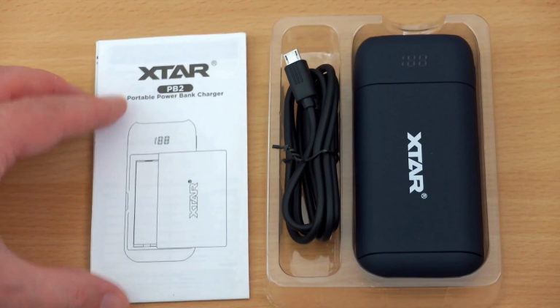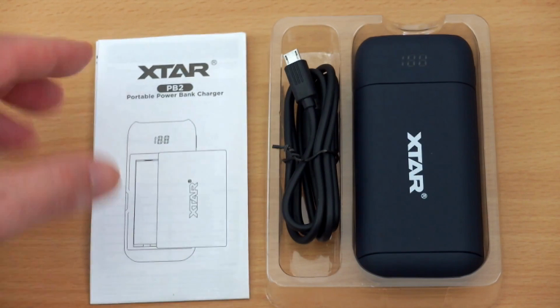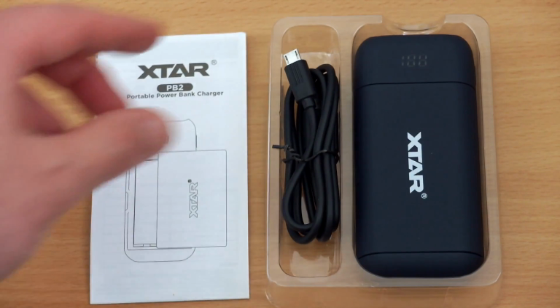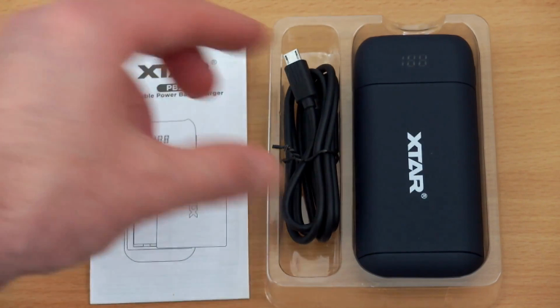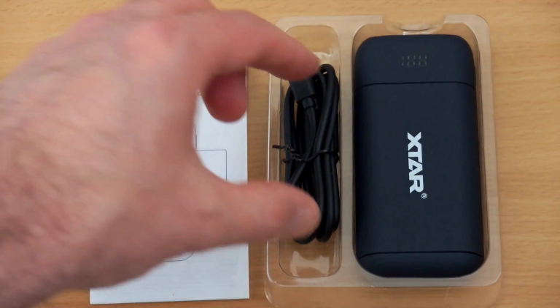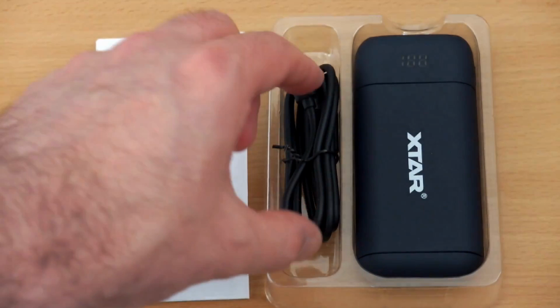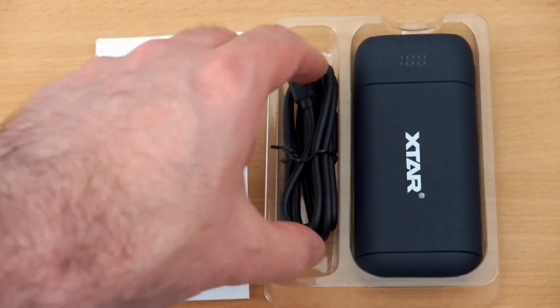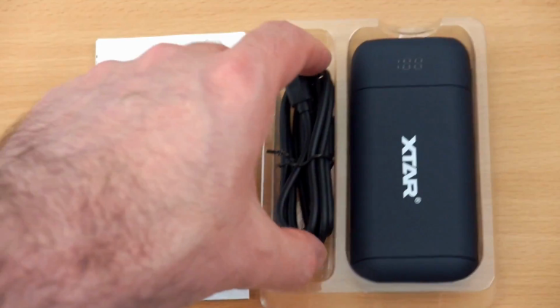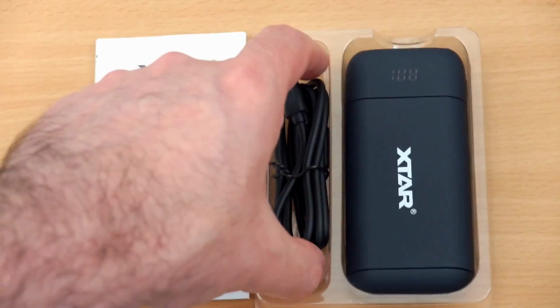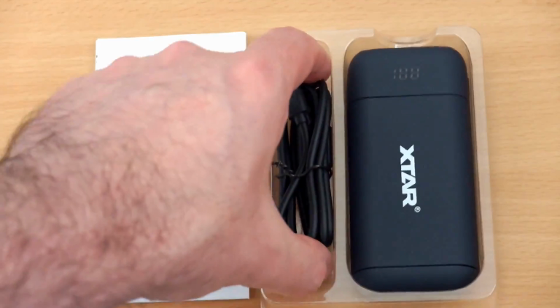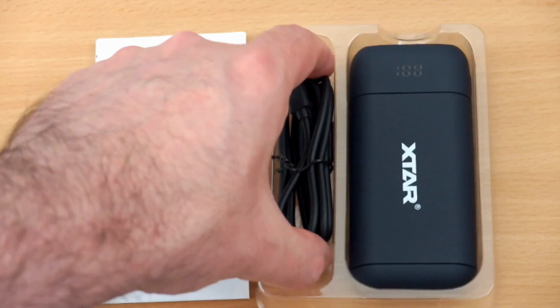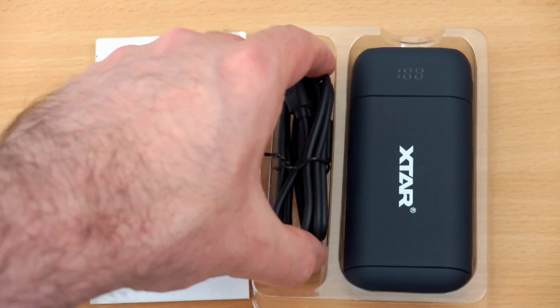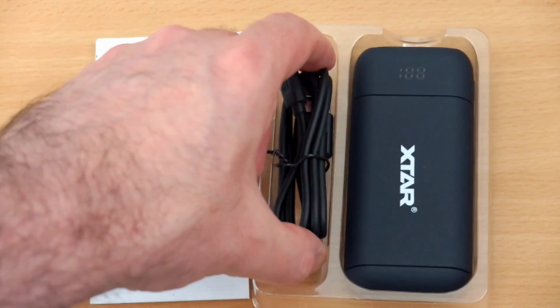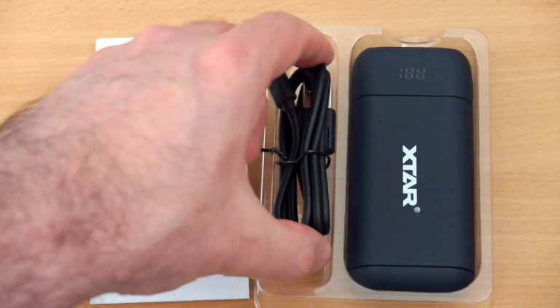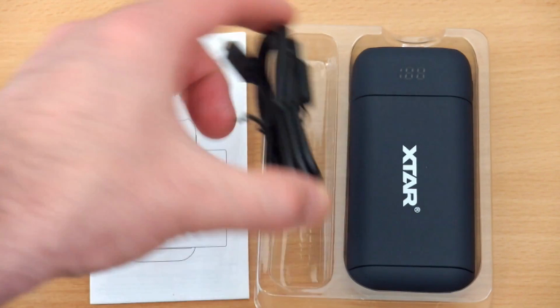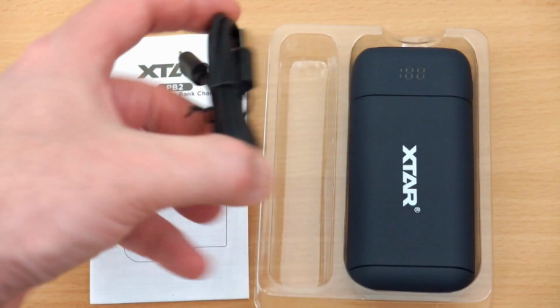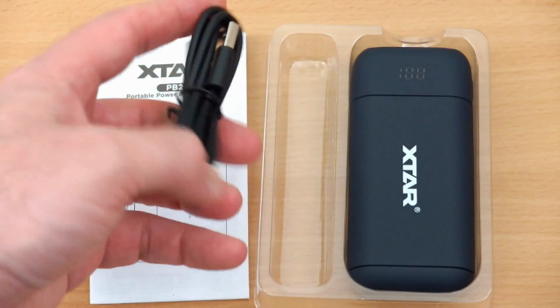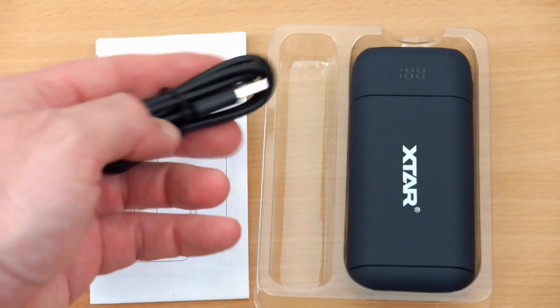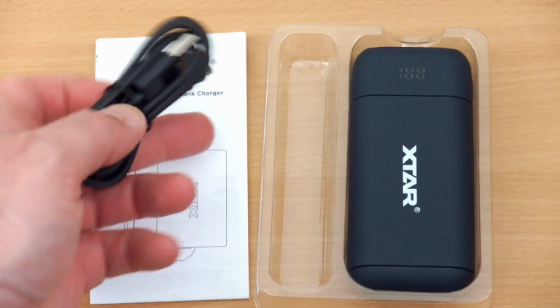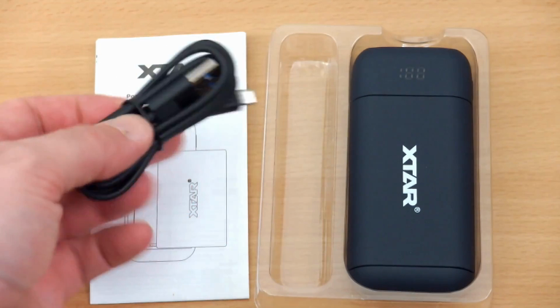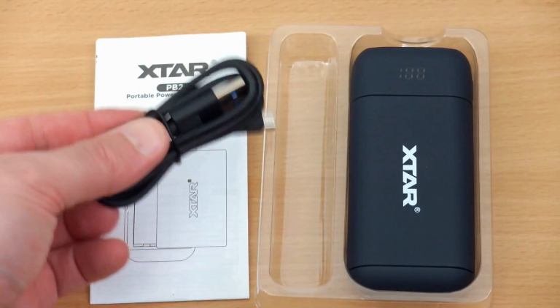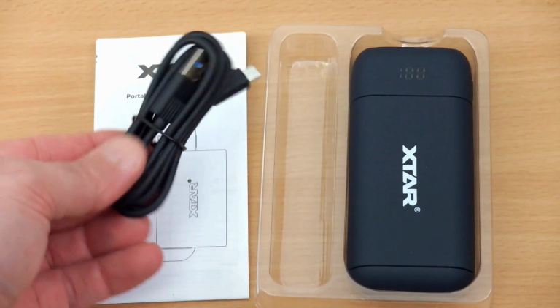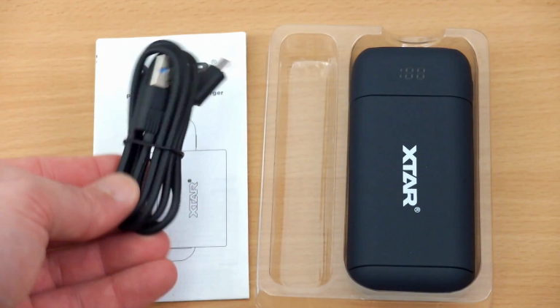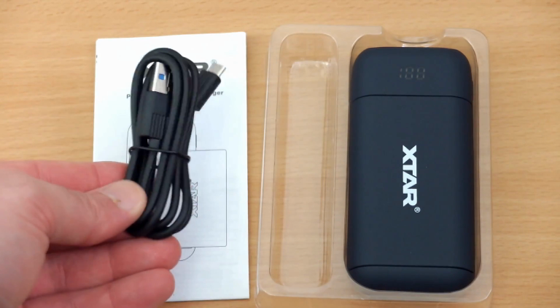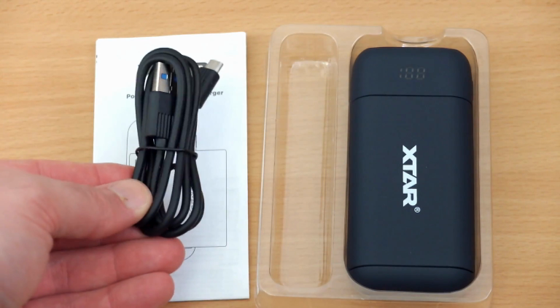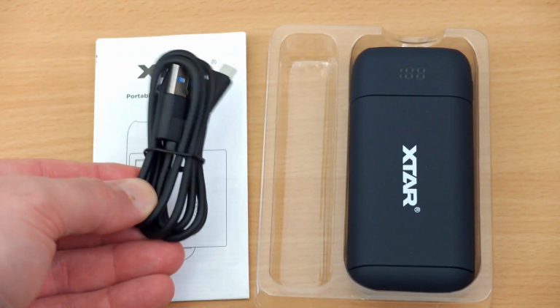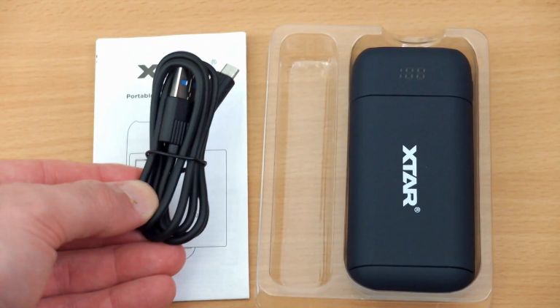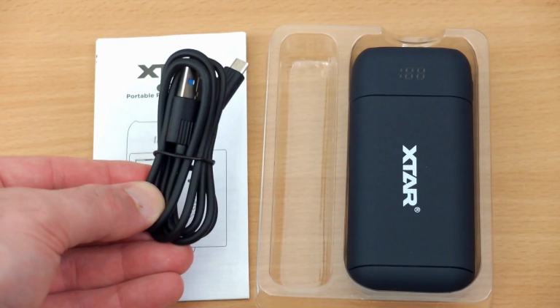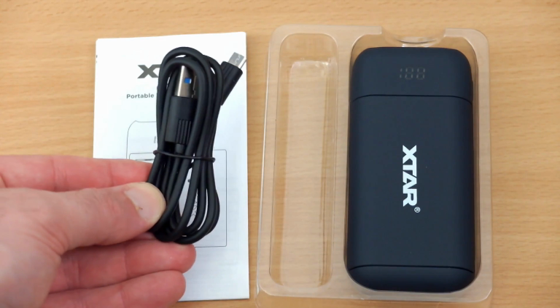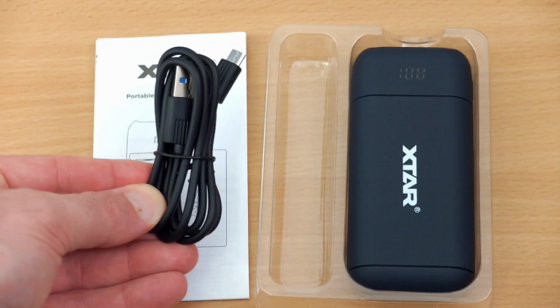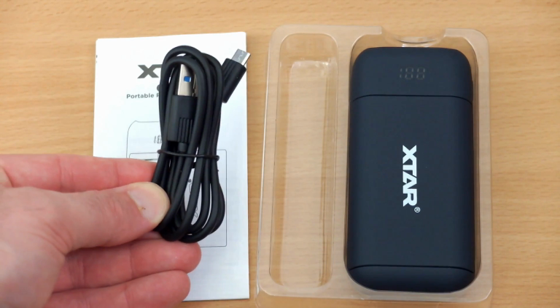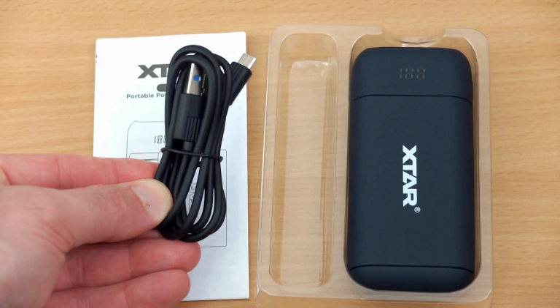This is the bundle that you get included: a user manual and a fairly decent length micro USB cable.